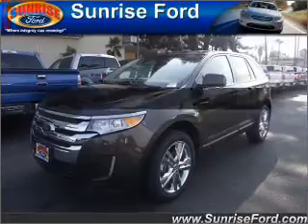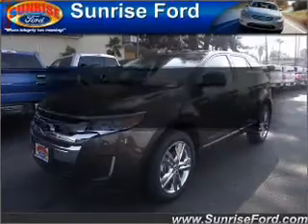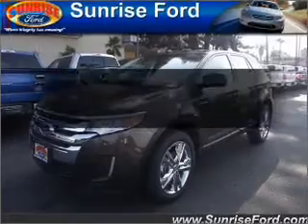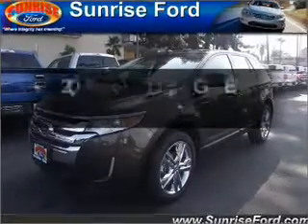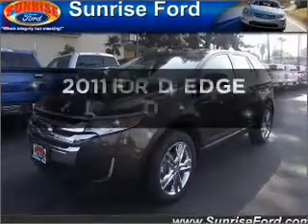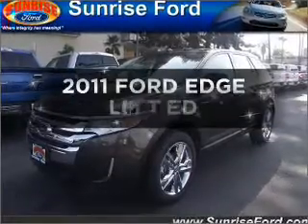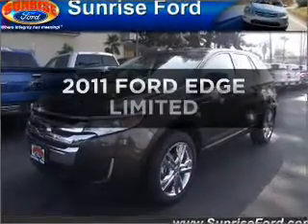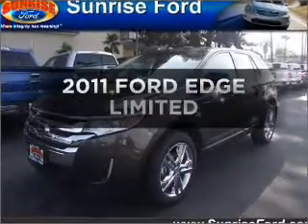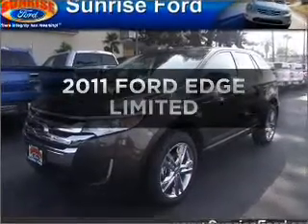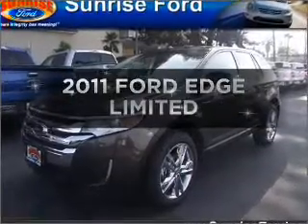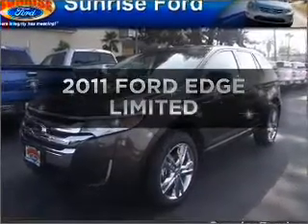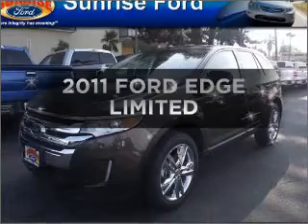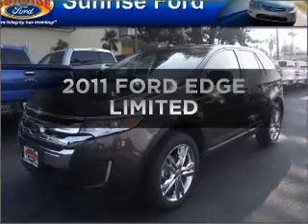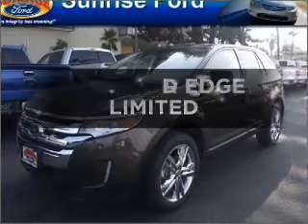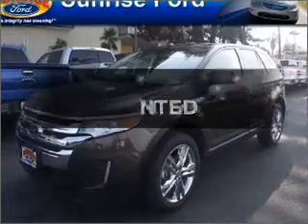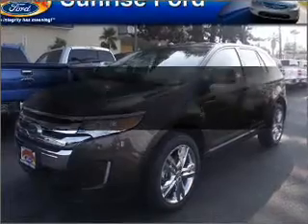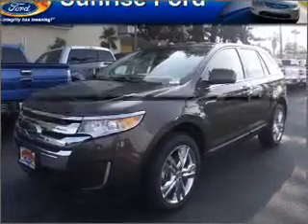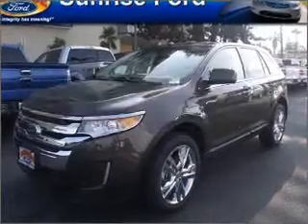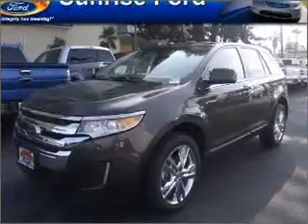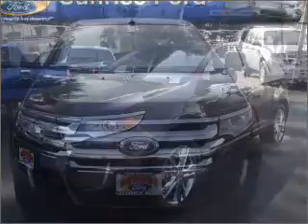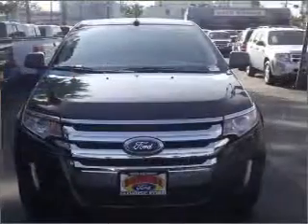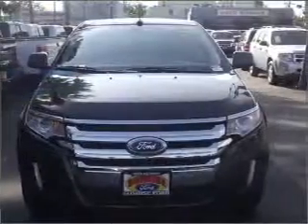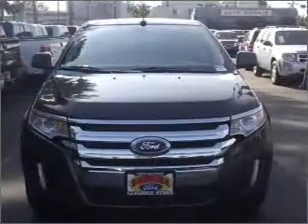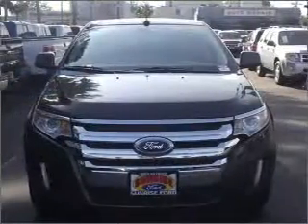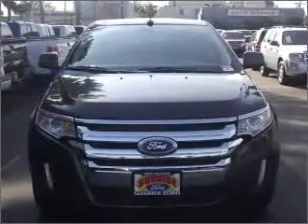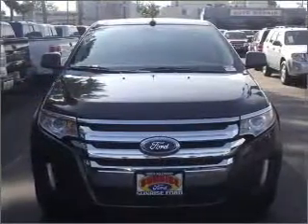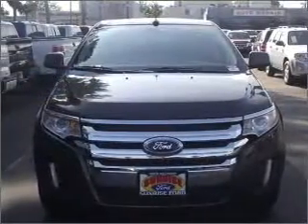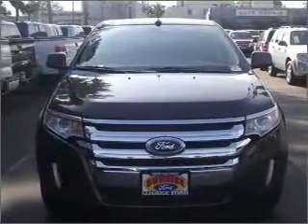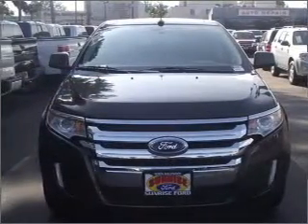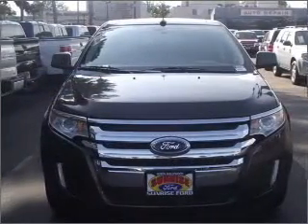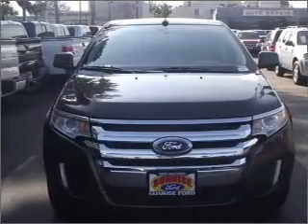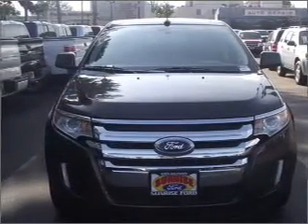Get noticed in this 2011 Ford Edge. If you're looking for an automobile with great attributes, look no further.